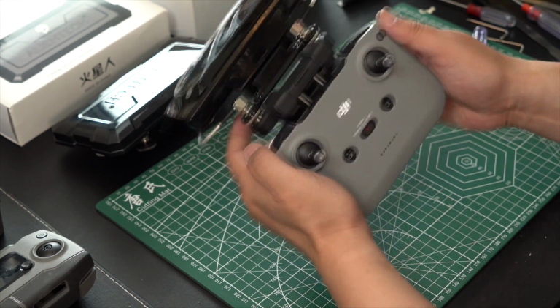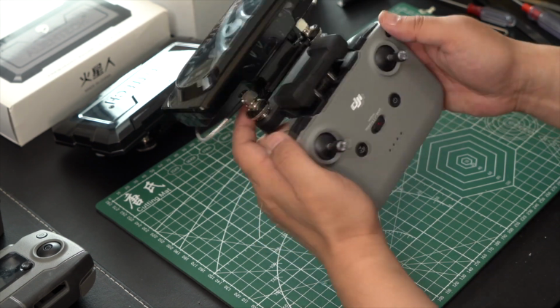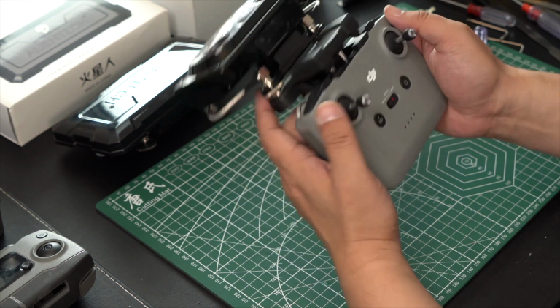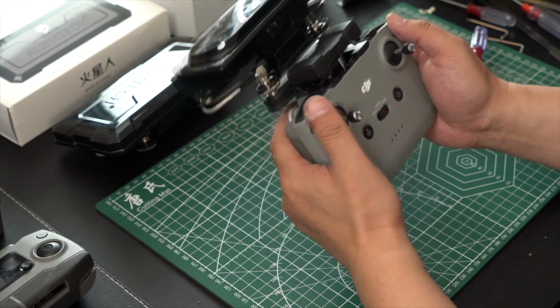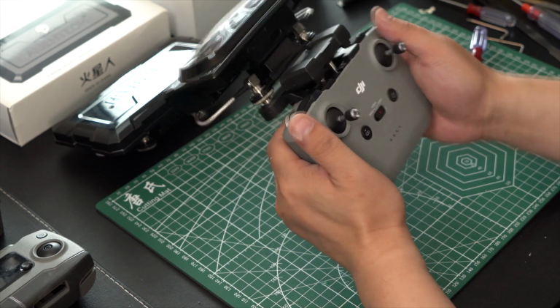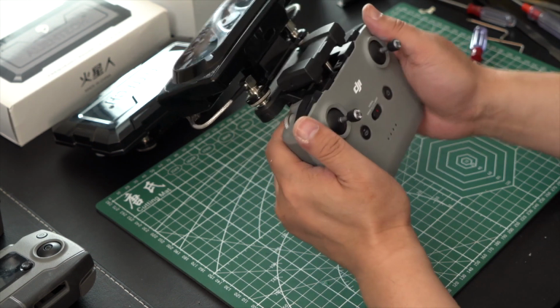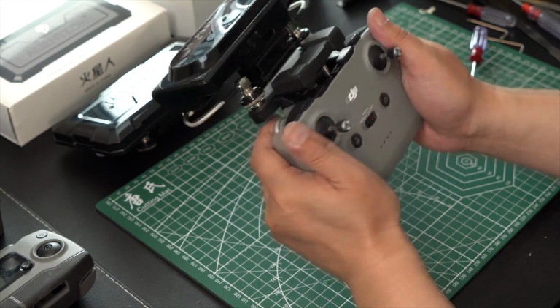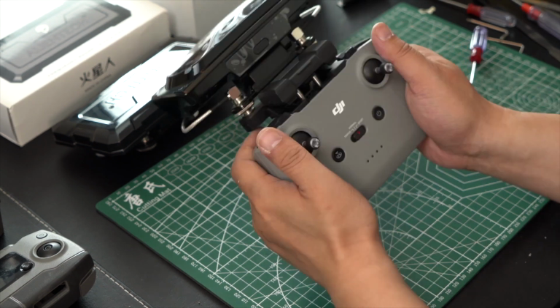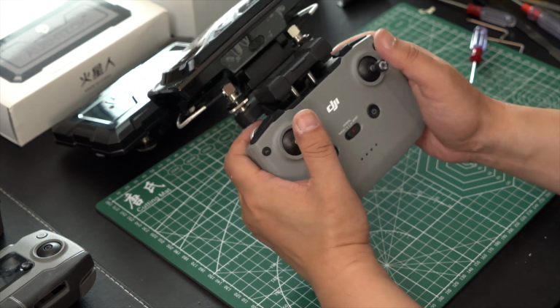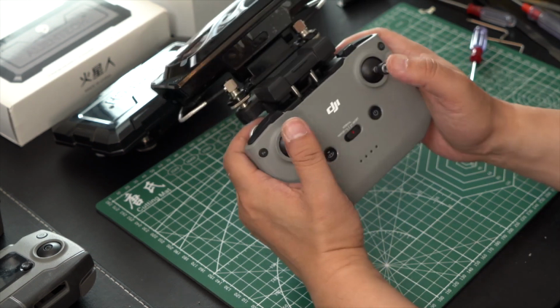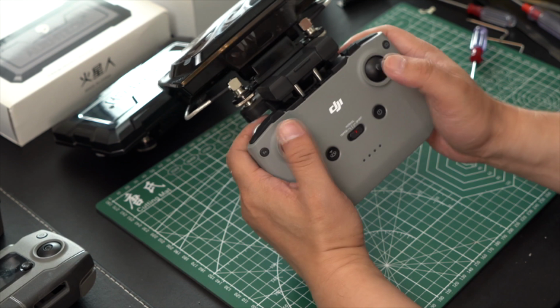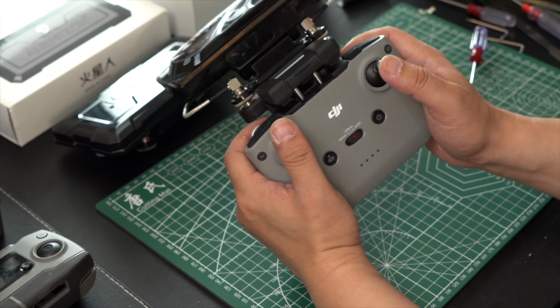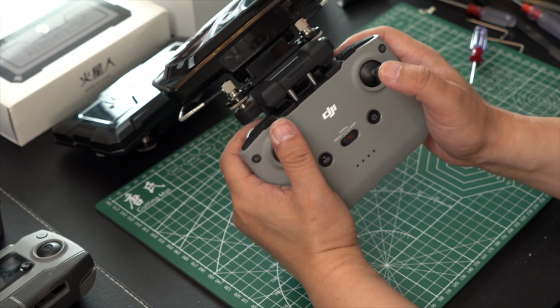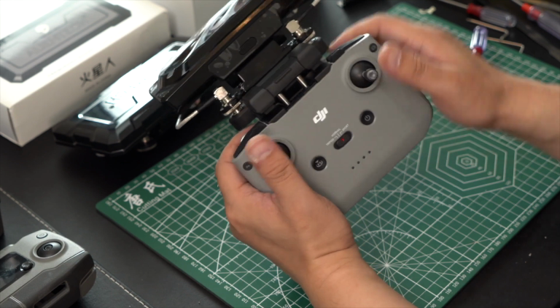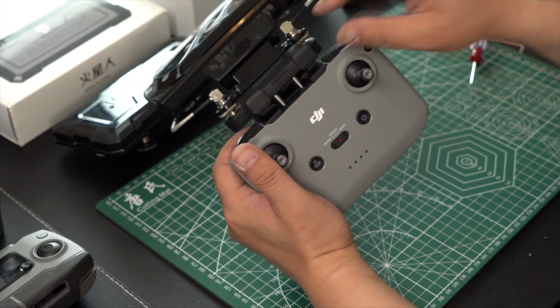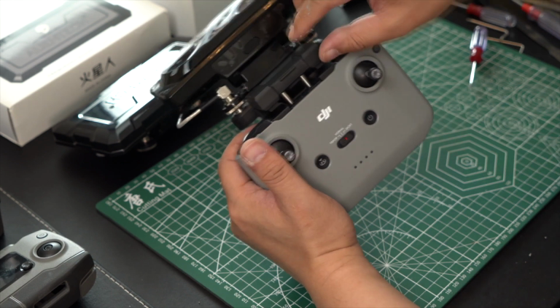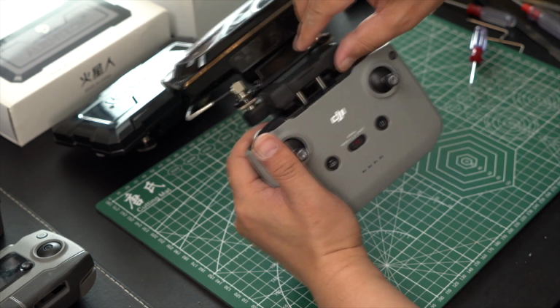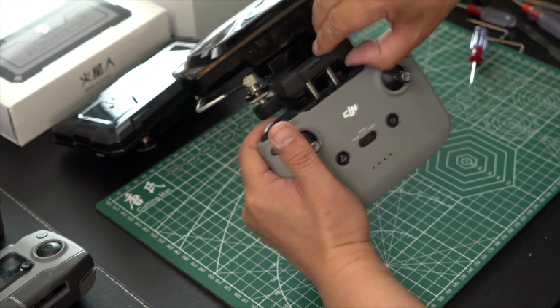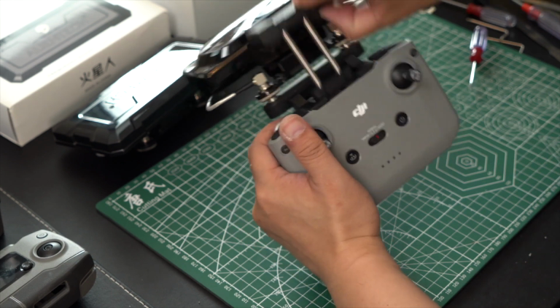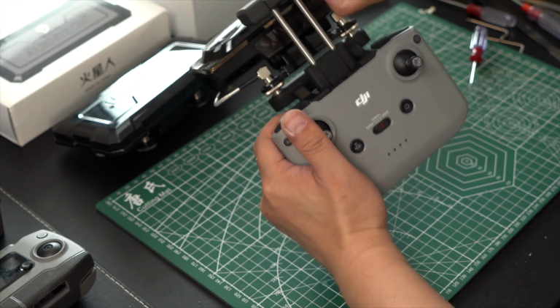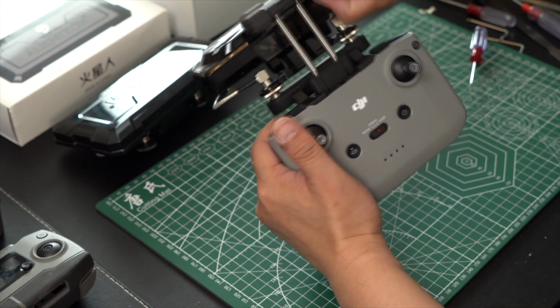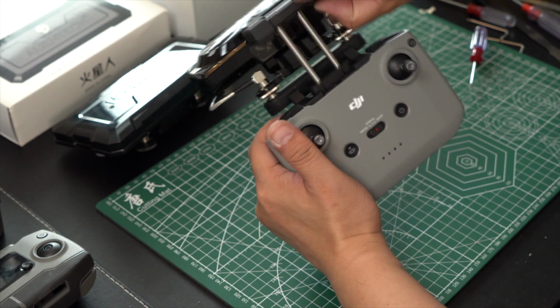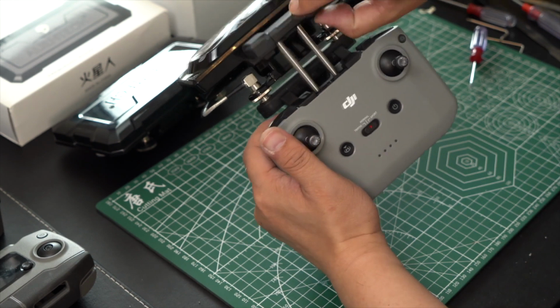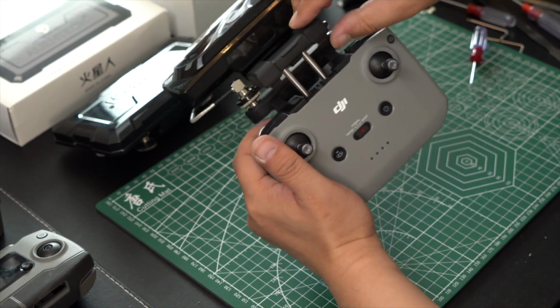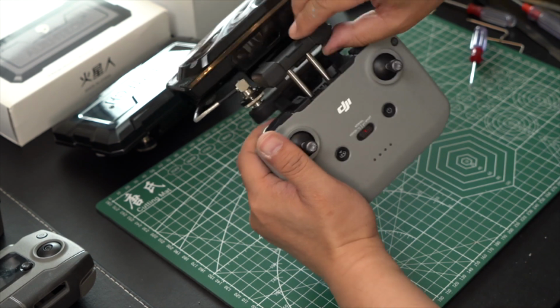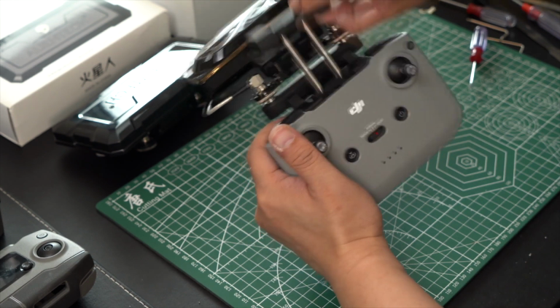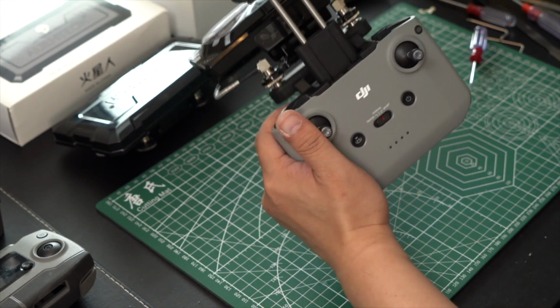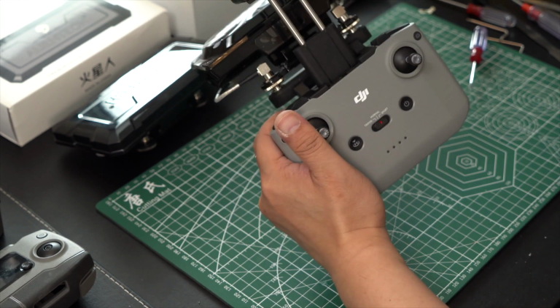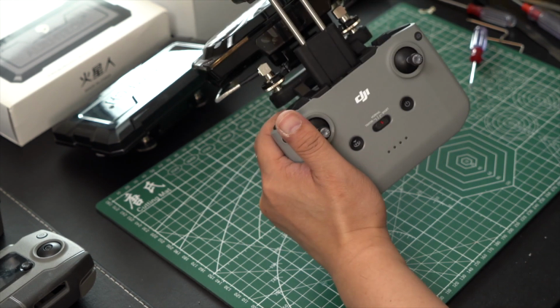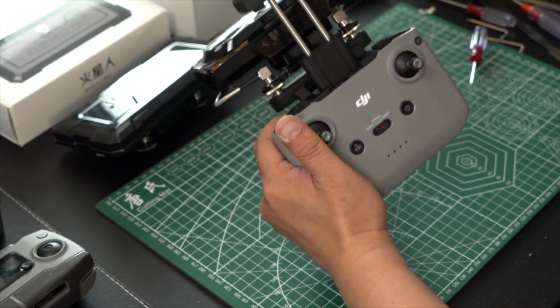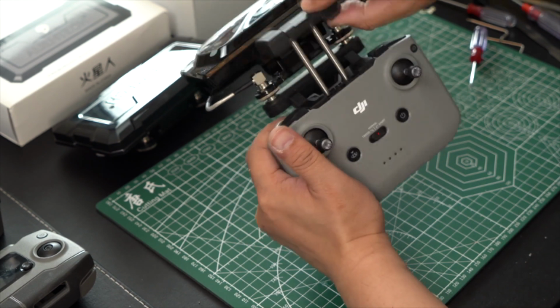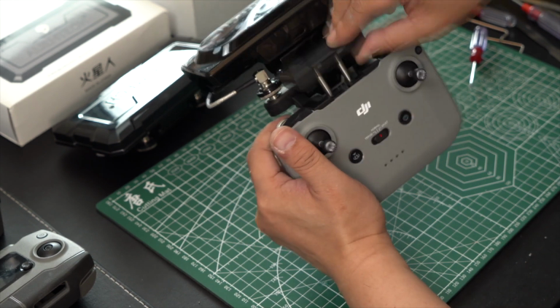This will conclude the Mavic Air 2 remote controller install.